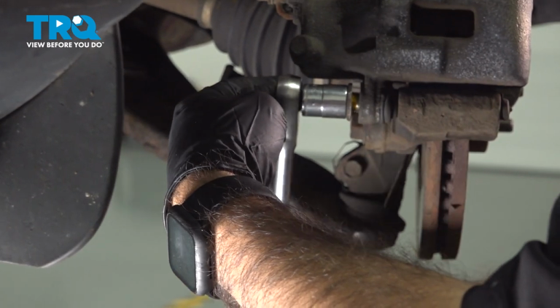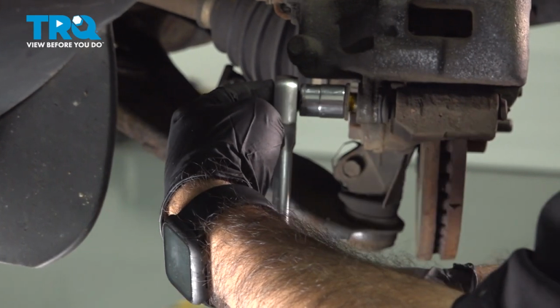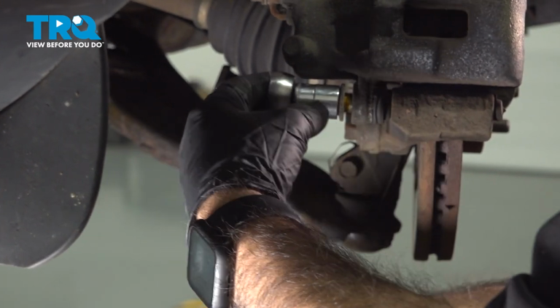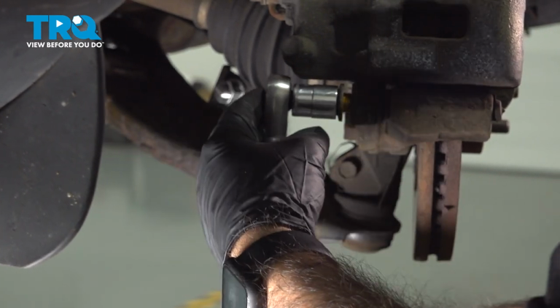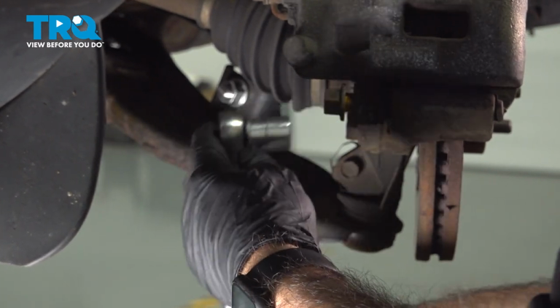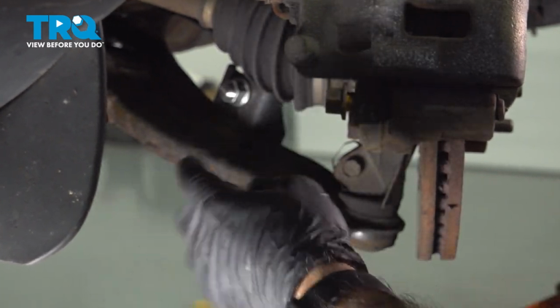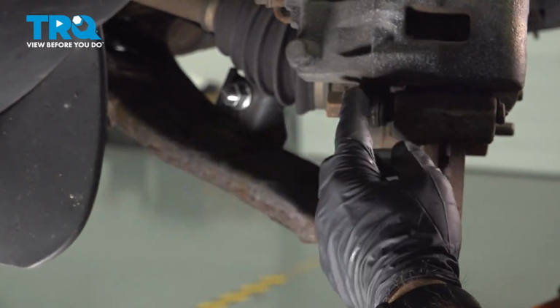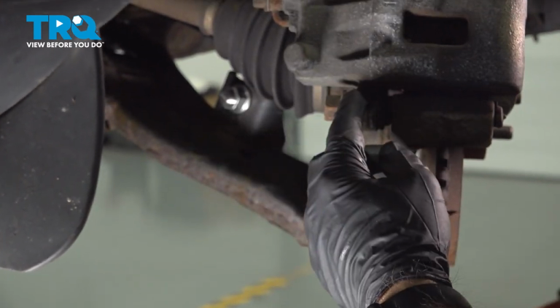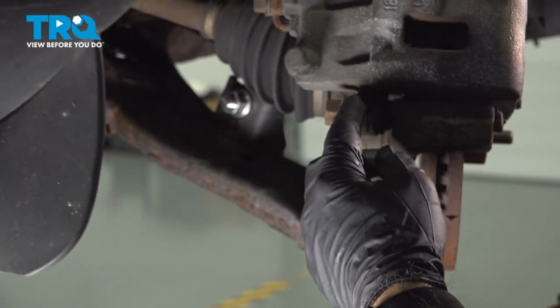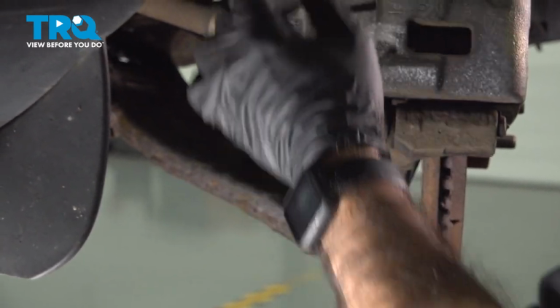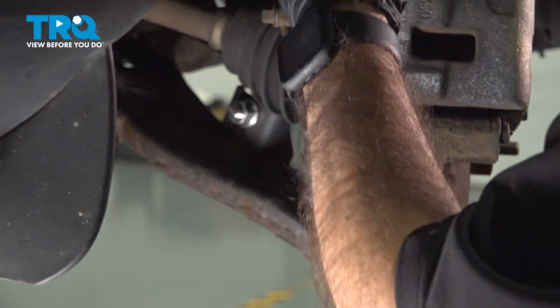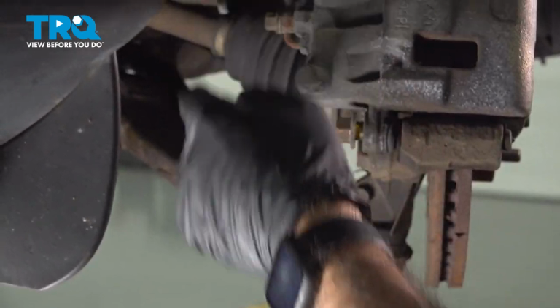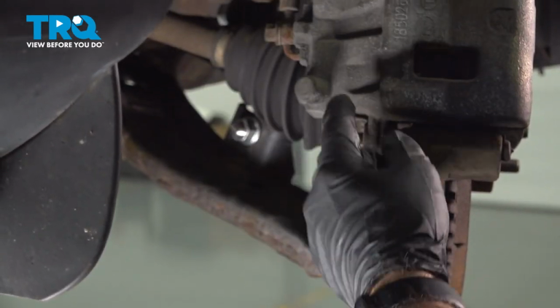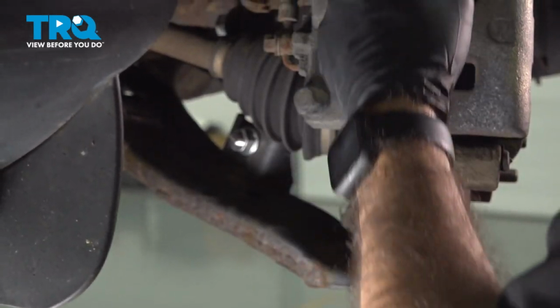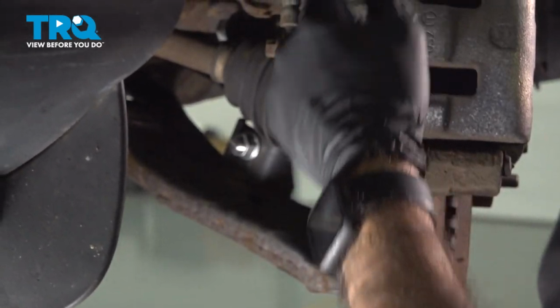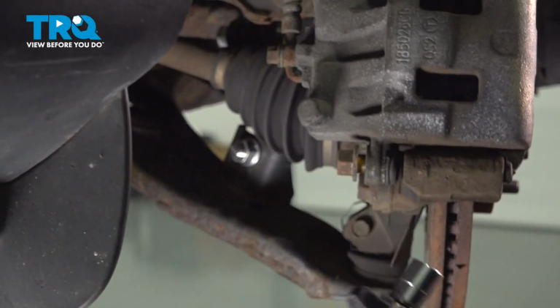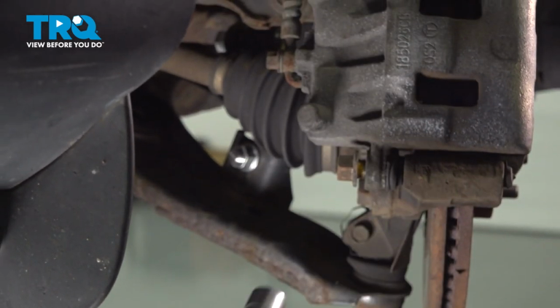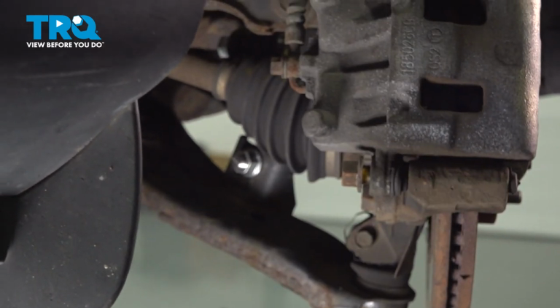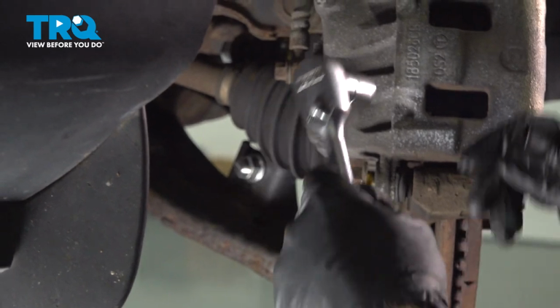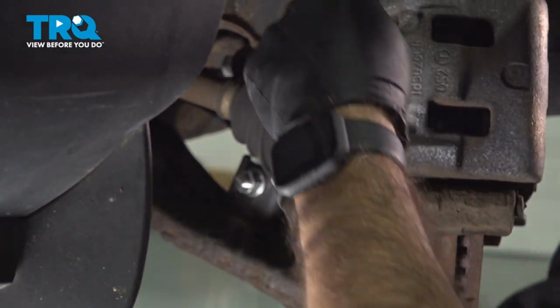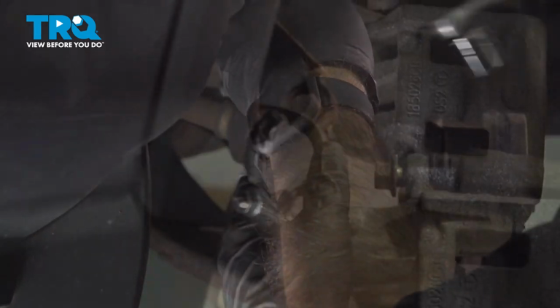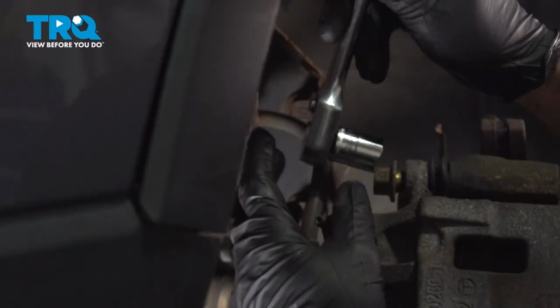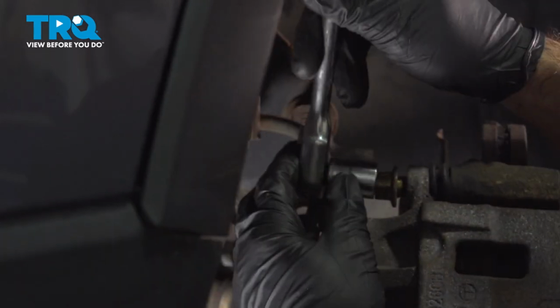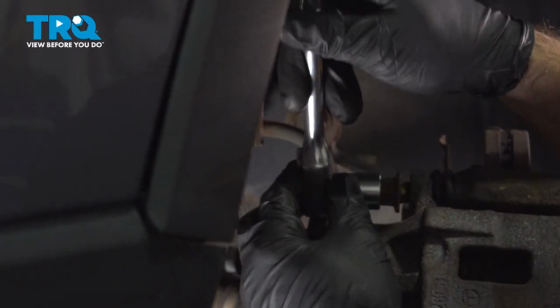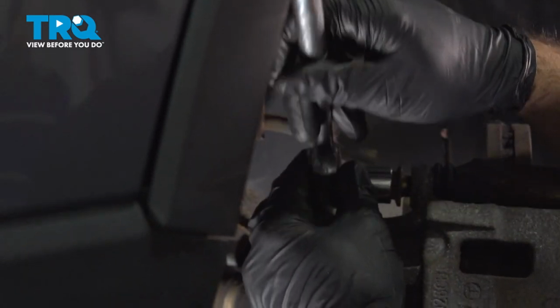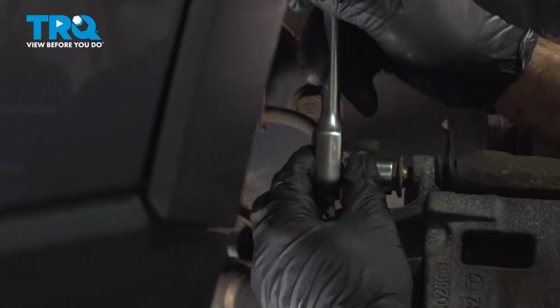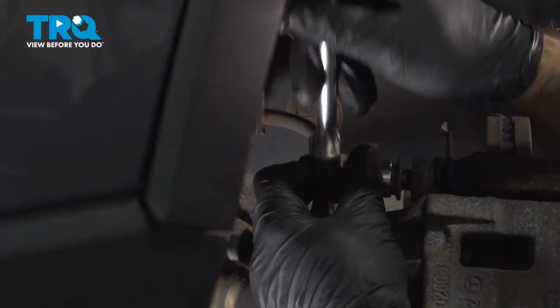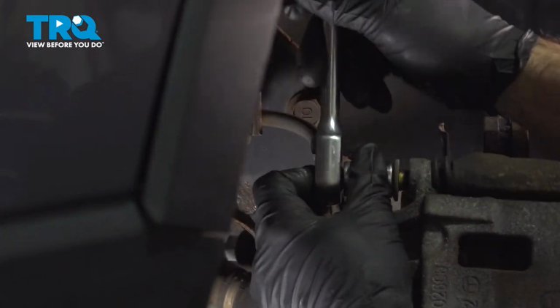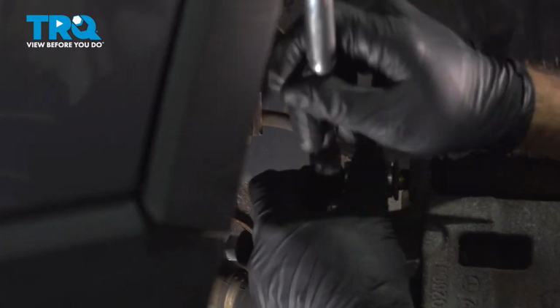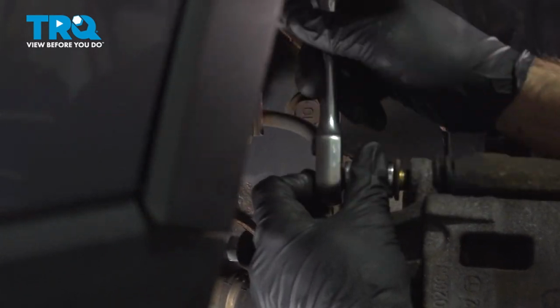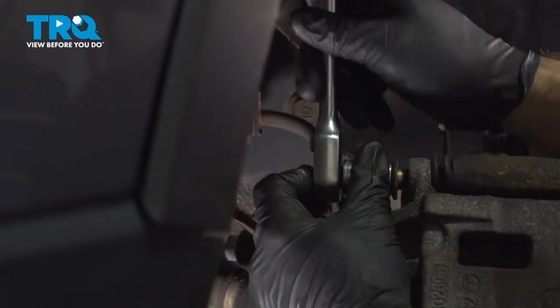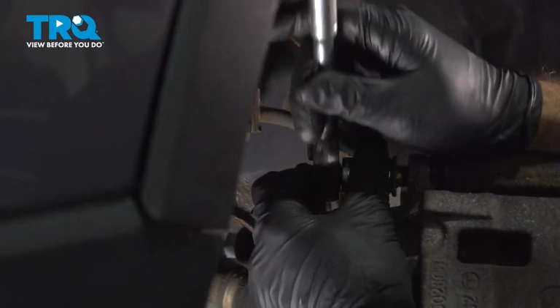We're not going to take this bolt out fully. Before we do that, we'll go to the top. Now that we're here, we can remove both of our bolts.